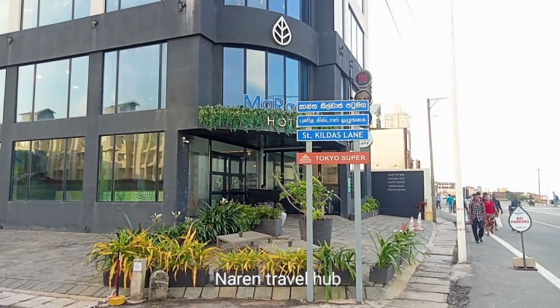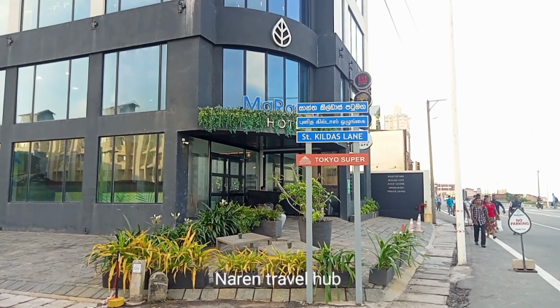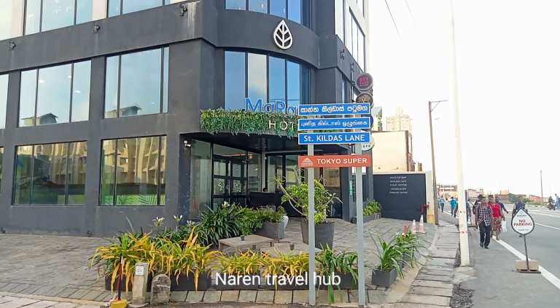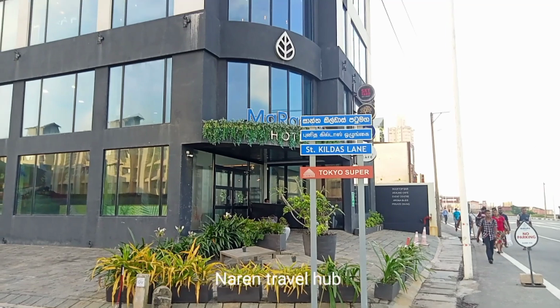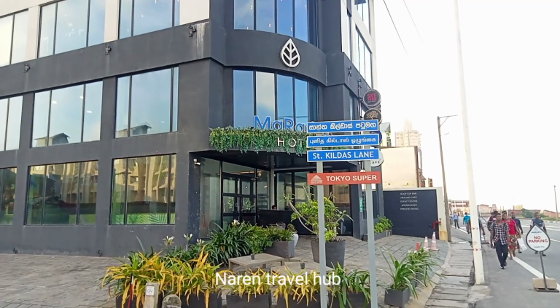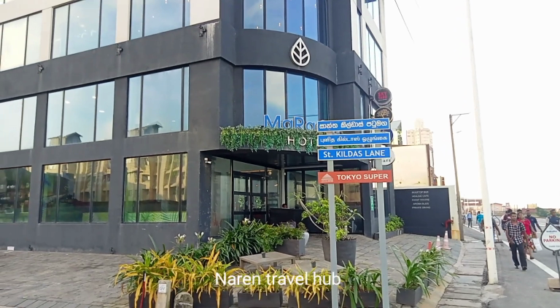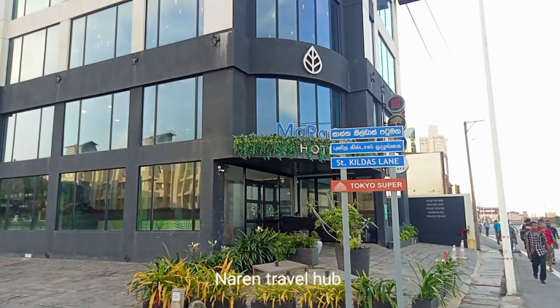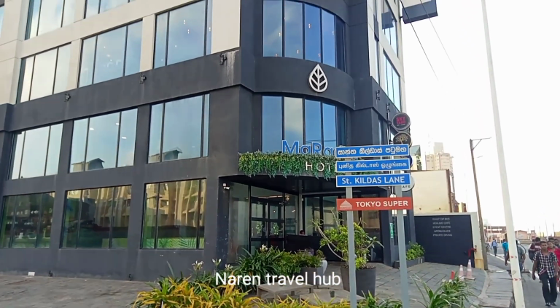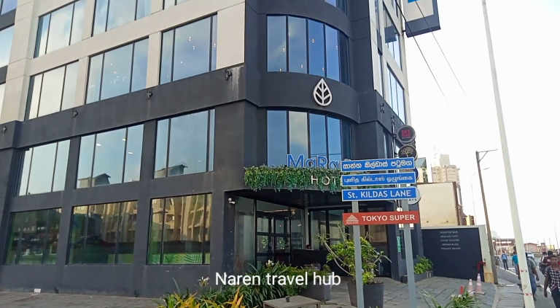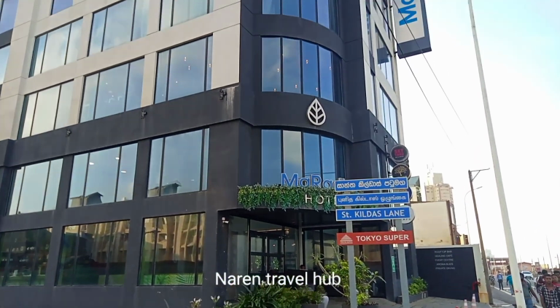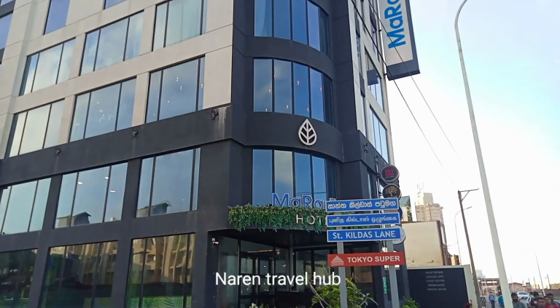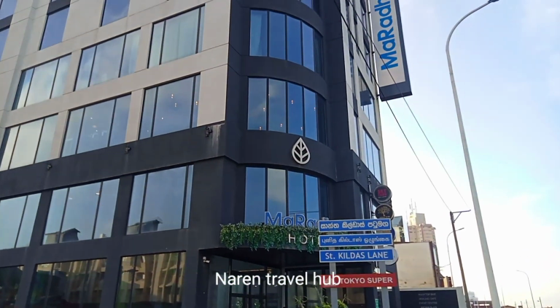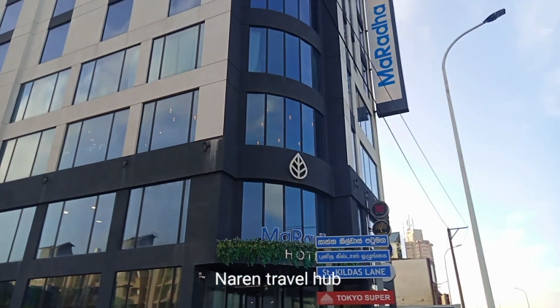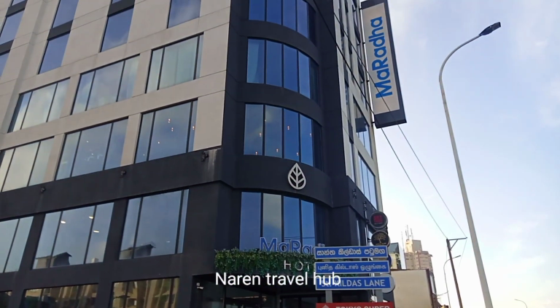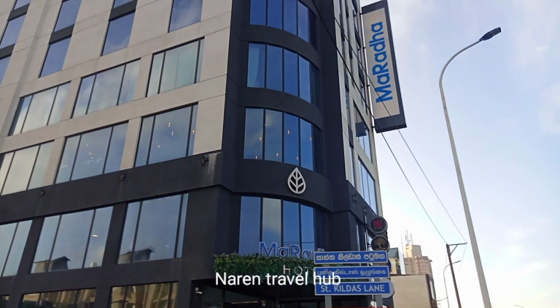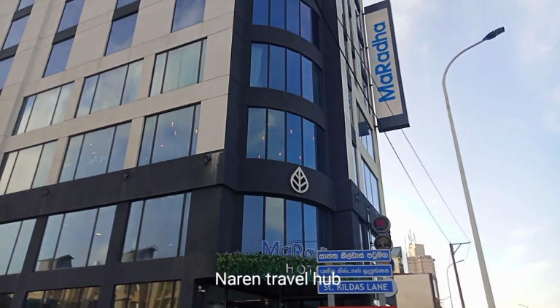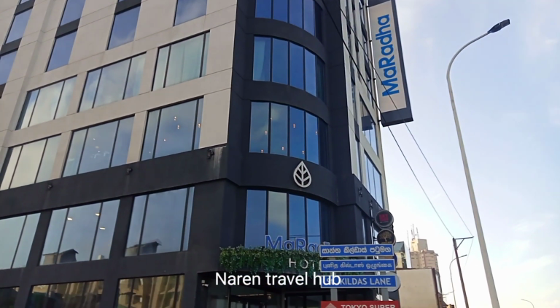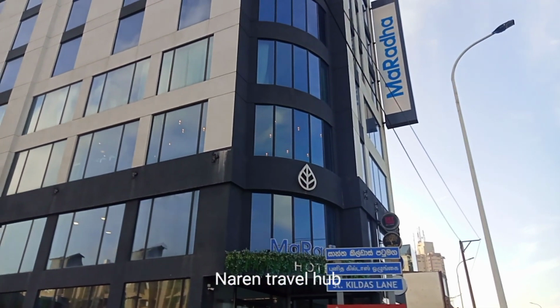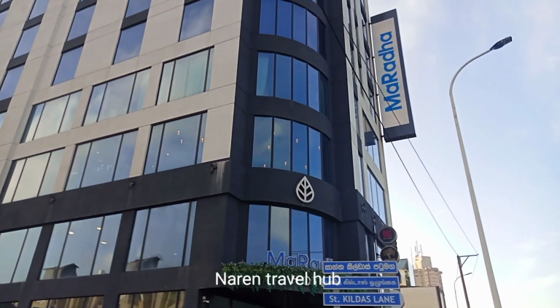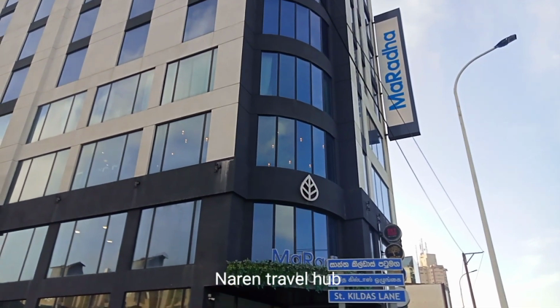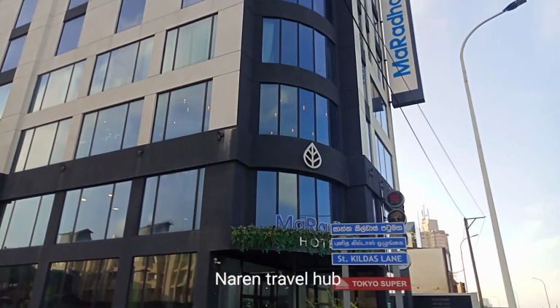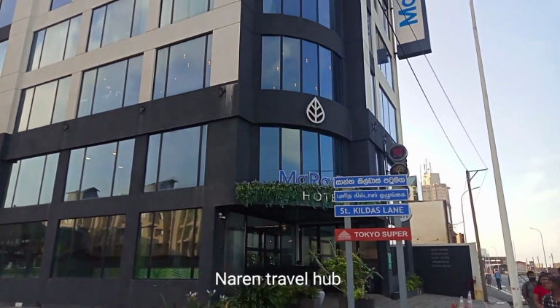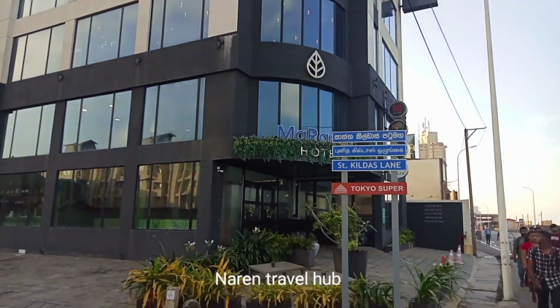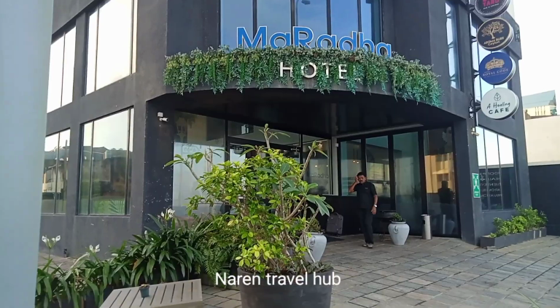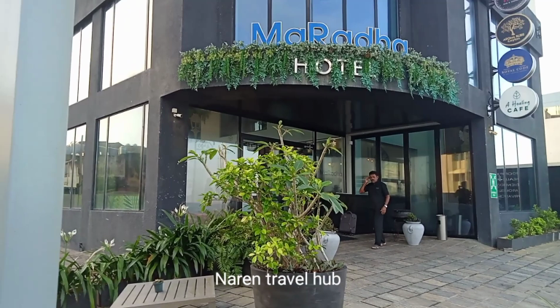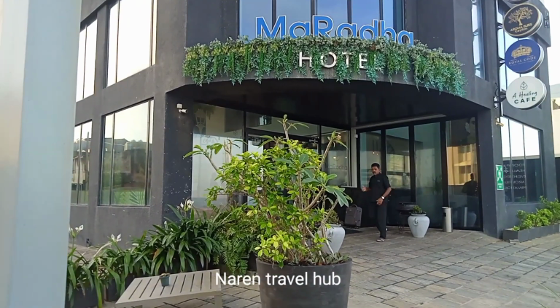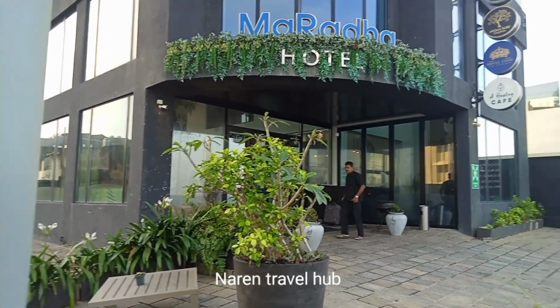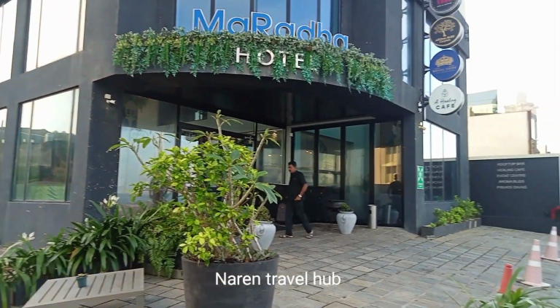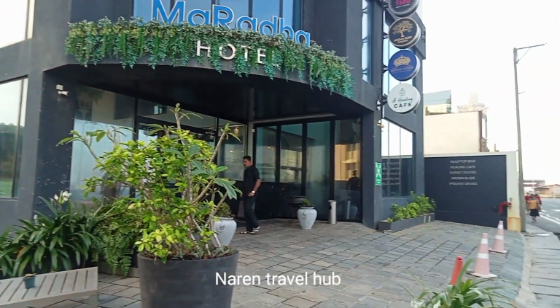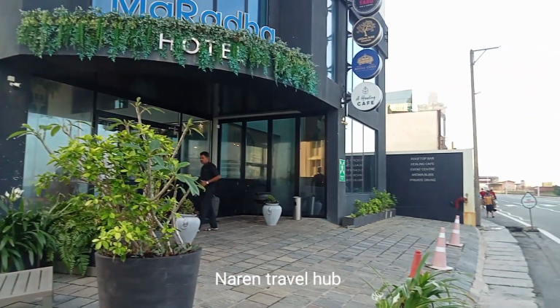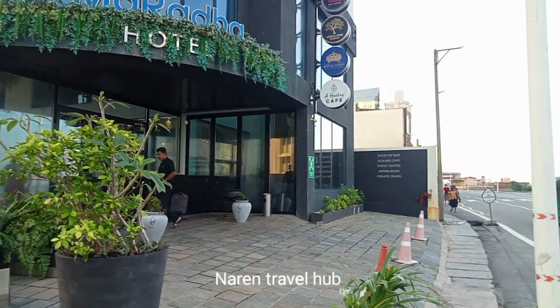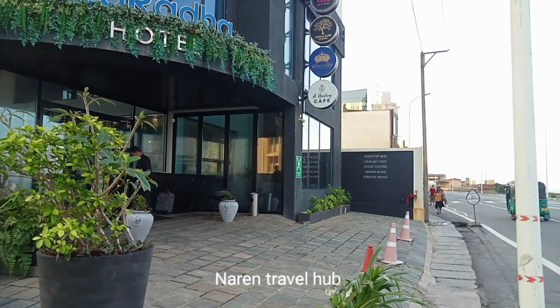Maradha Hotel has been located at number 31 St. Kilis Lake, Narin Road, Colombo 3.